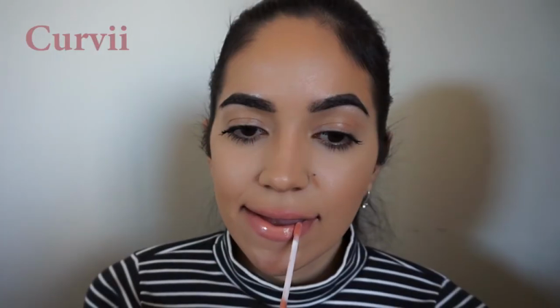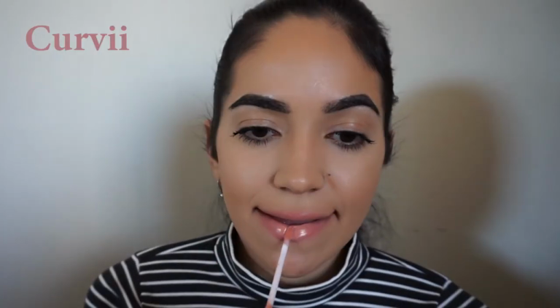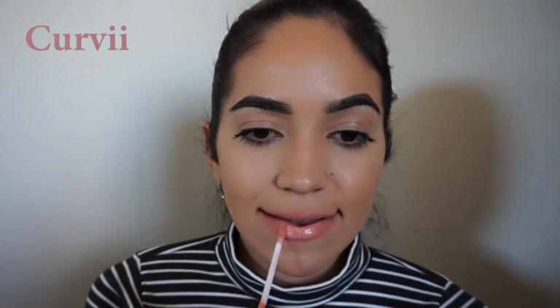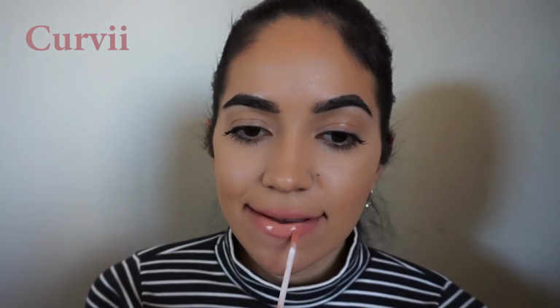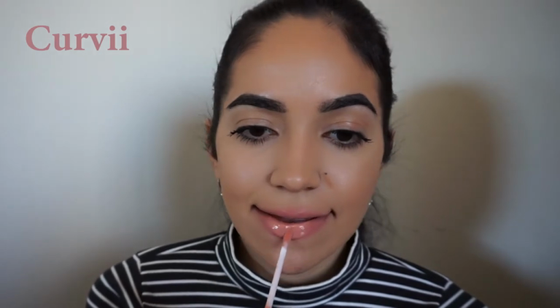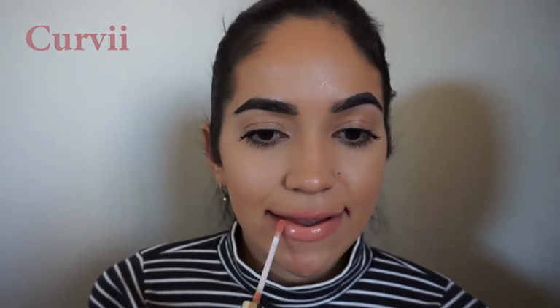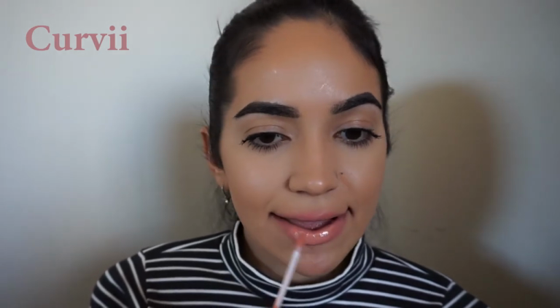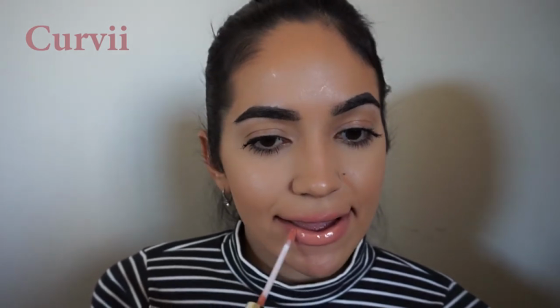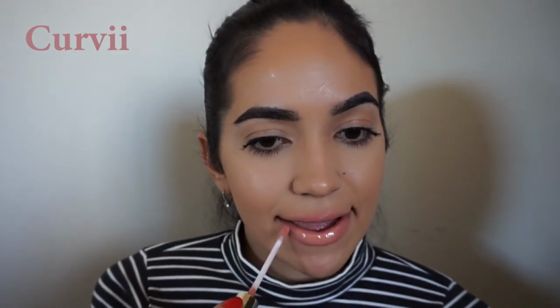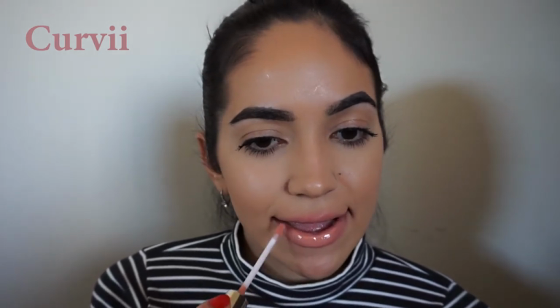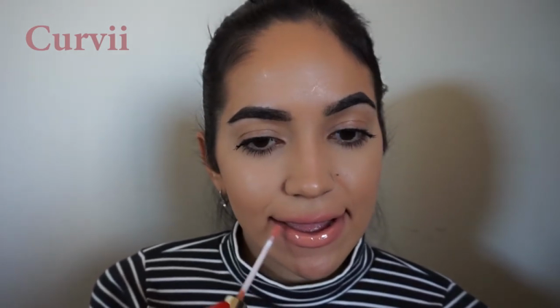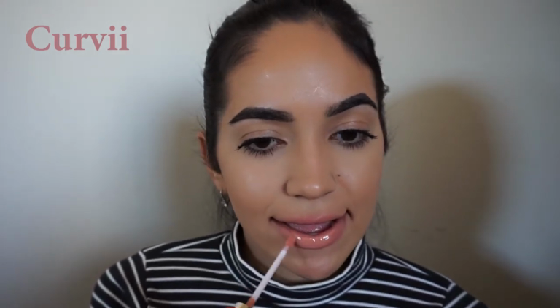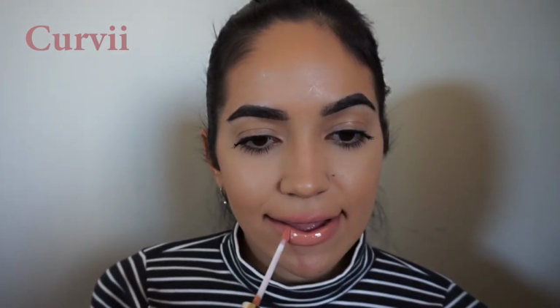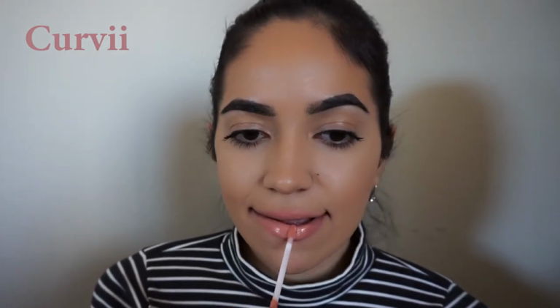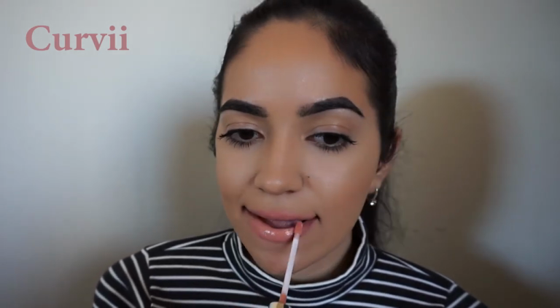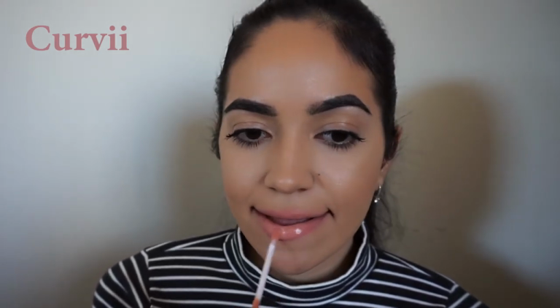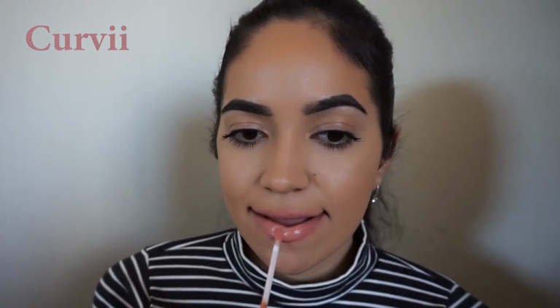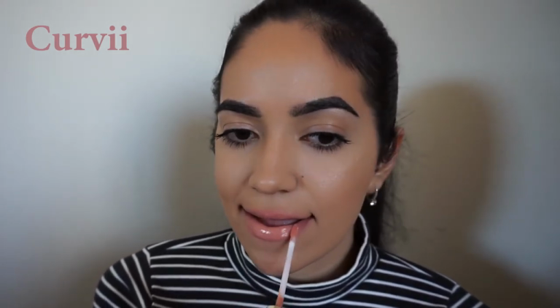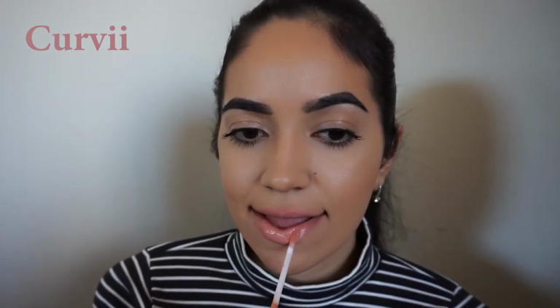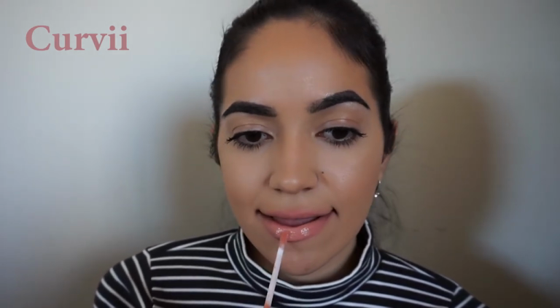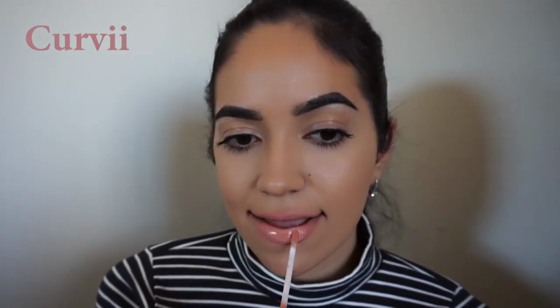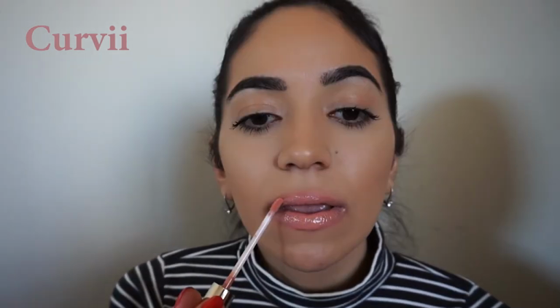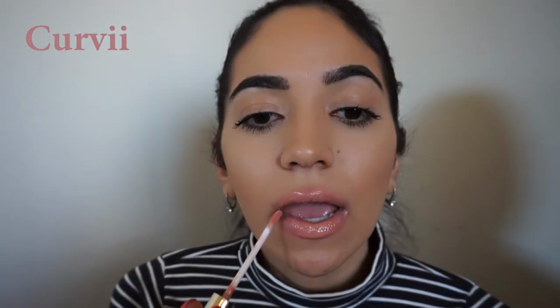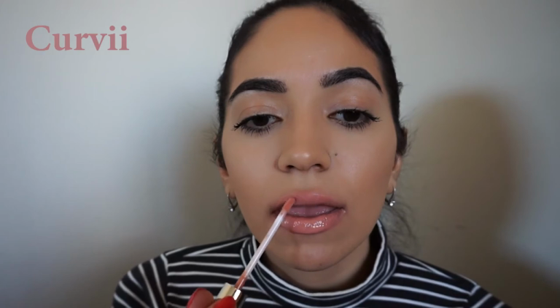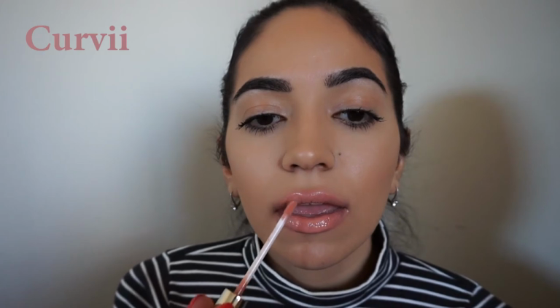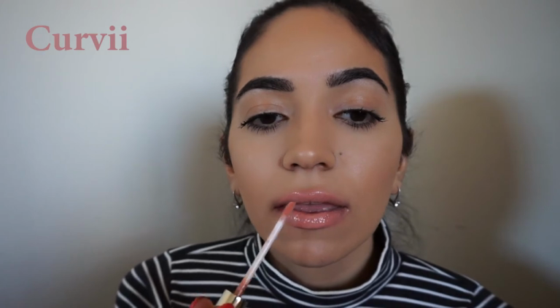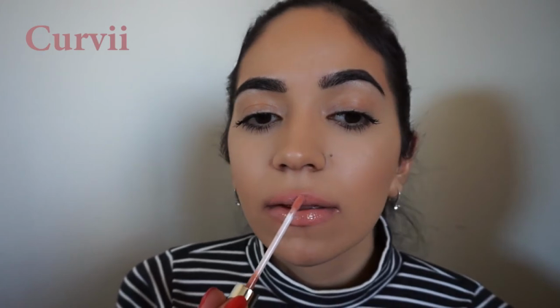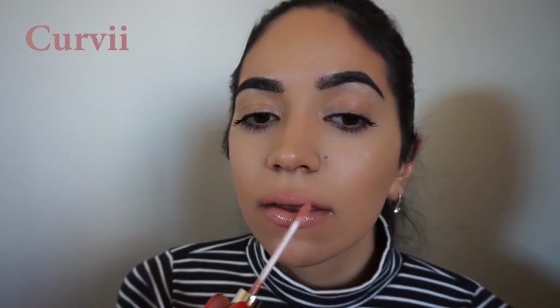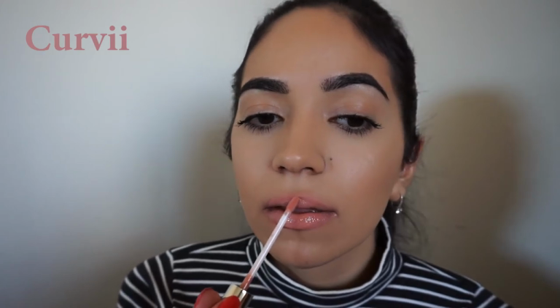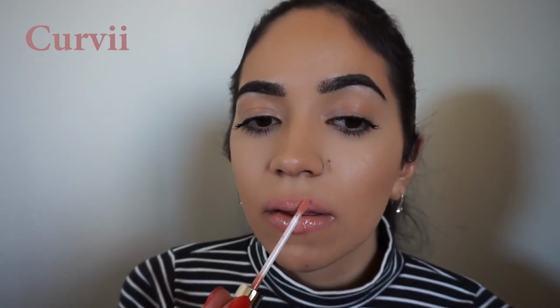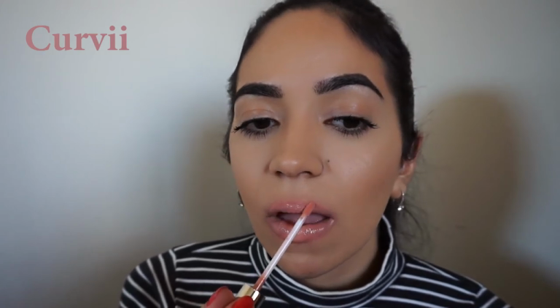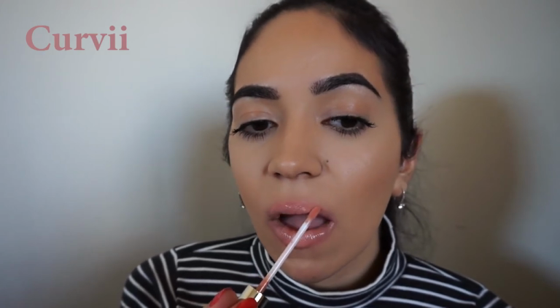Curvy is a light peachy nude gloss, and I wore it by itself just so that you guys could get a better feel of what it looks like on its own.